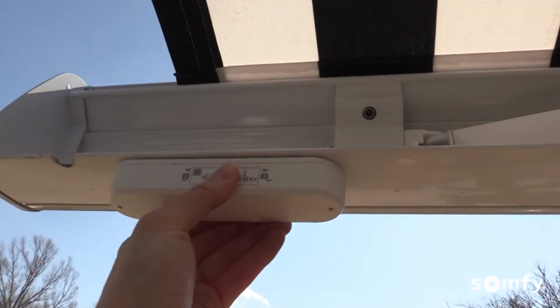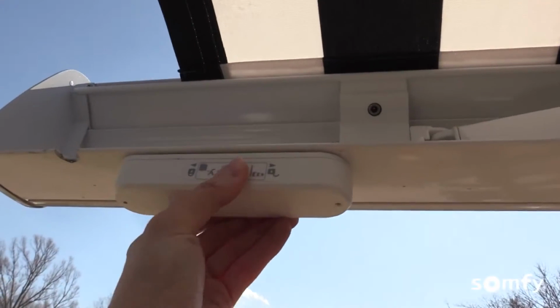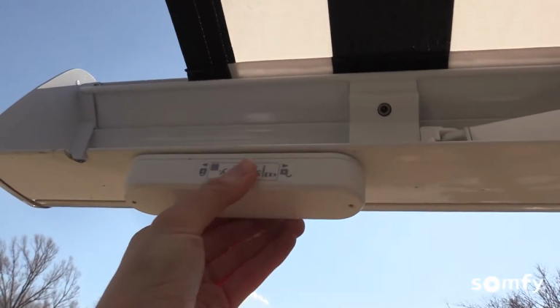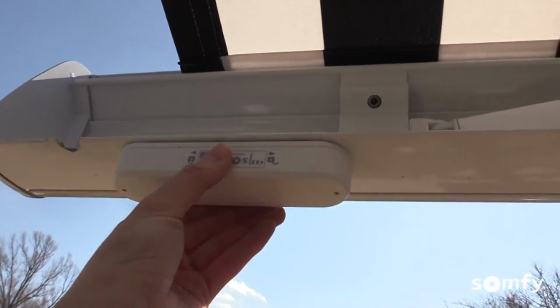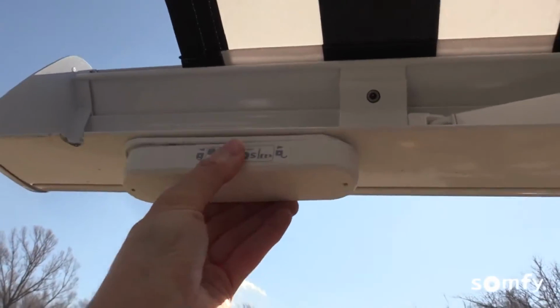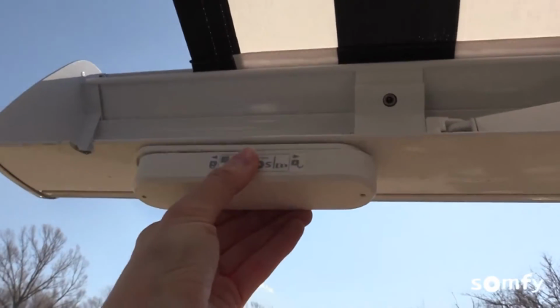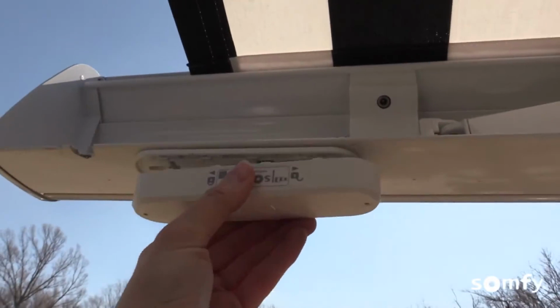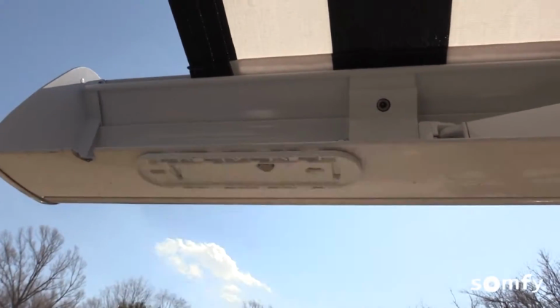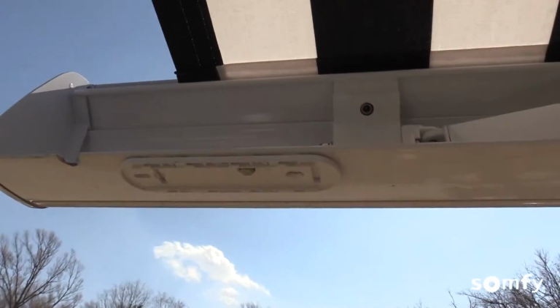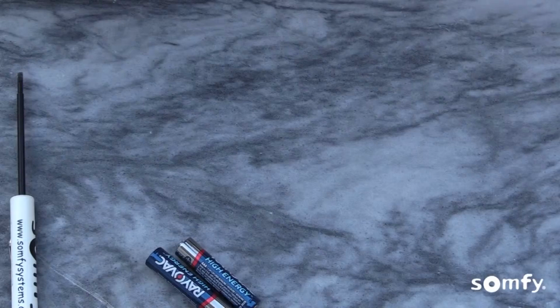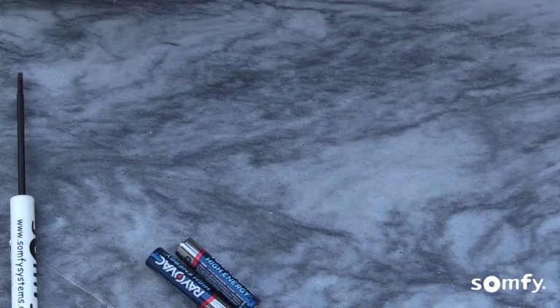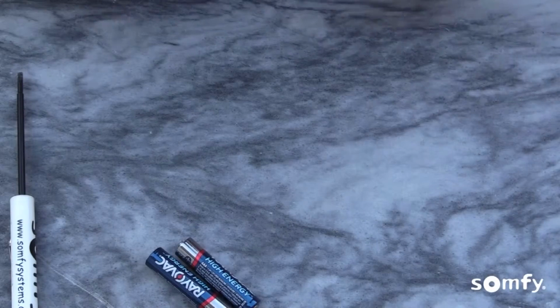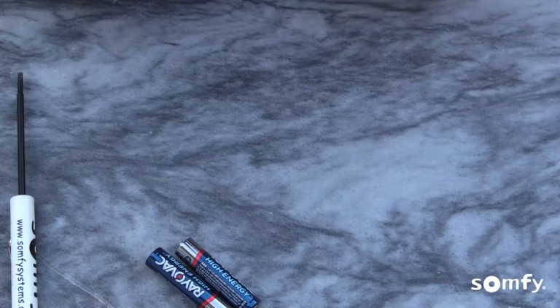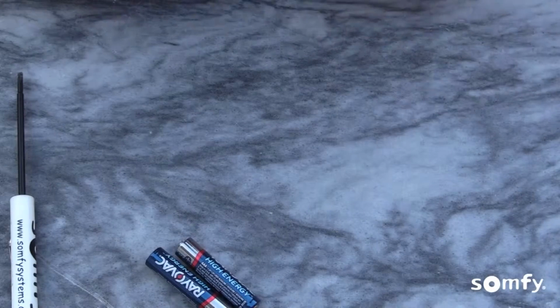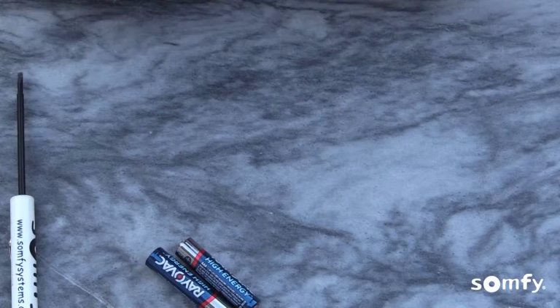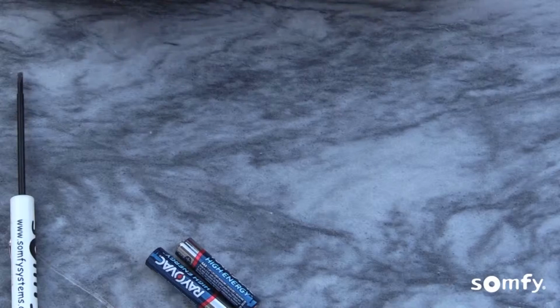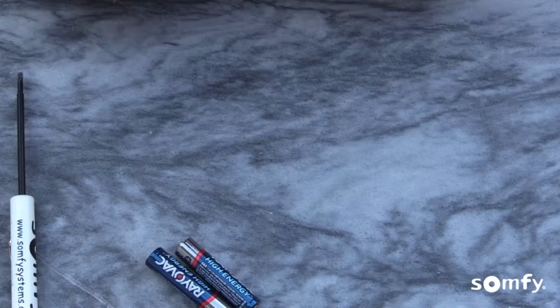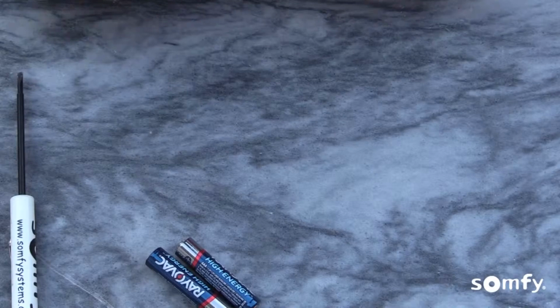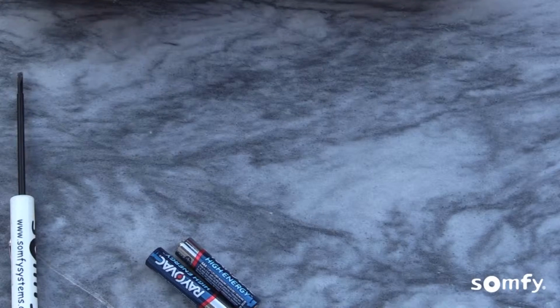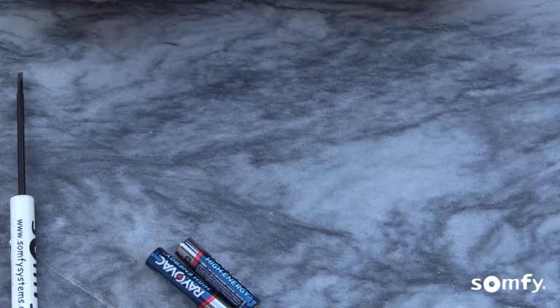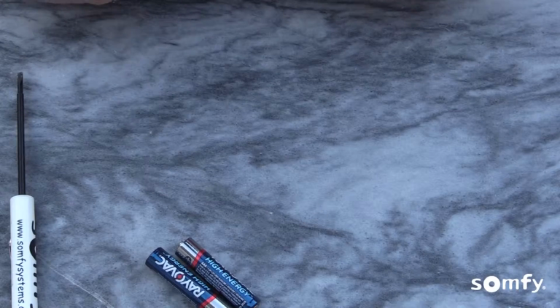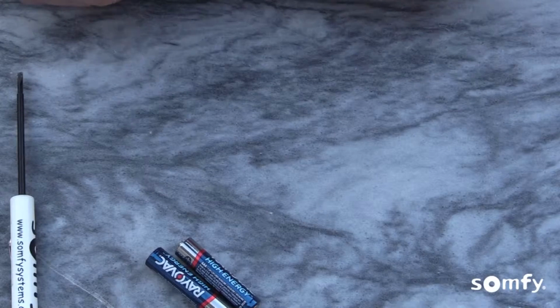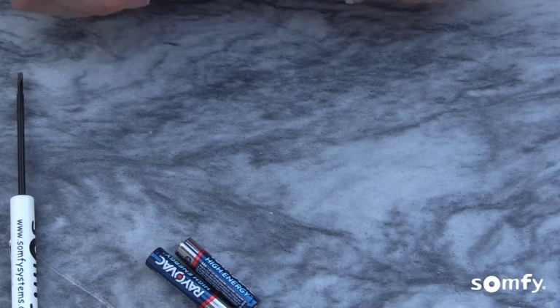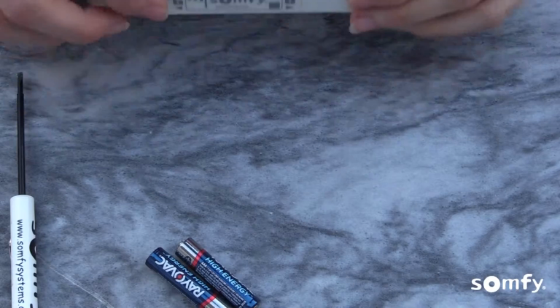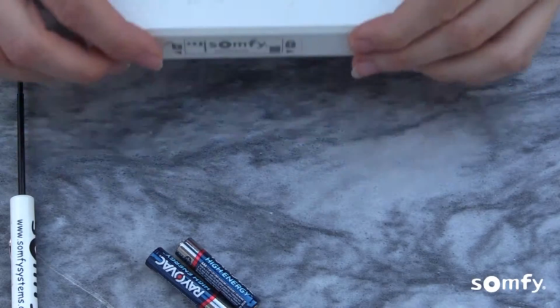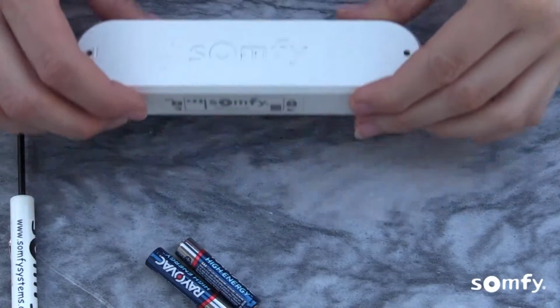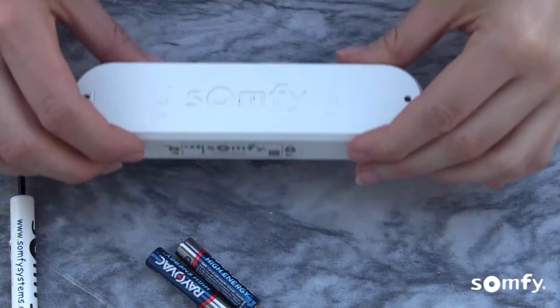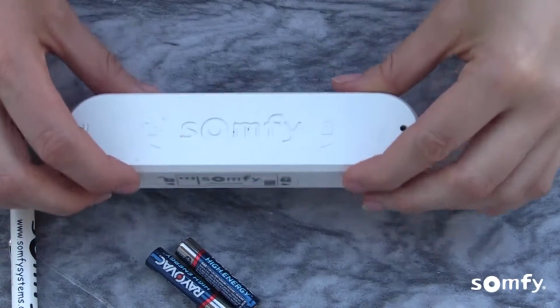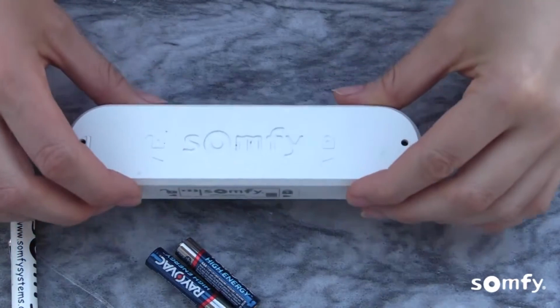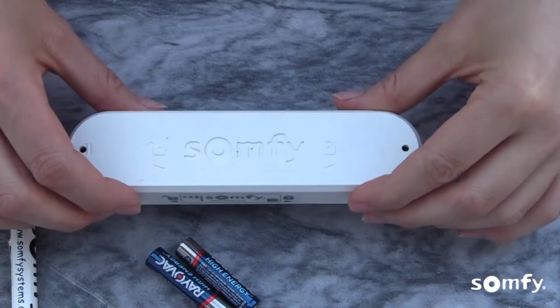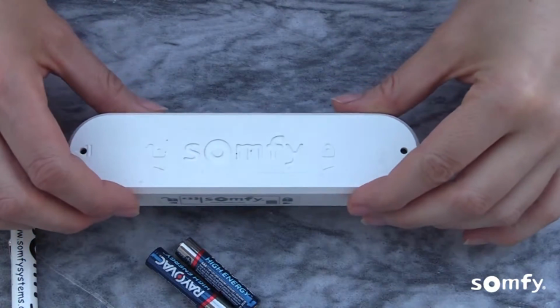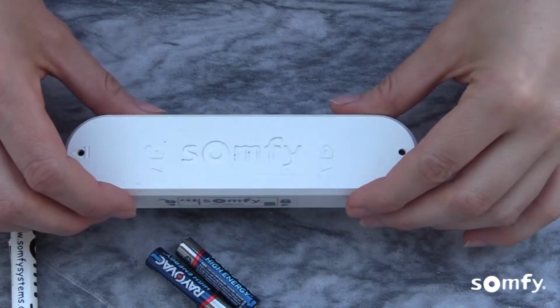To begin, carefully remove the case from the mounting plate by gently pushing it in the direction indicated by the arrows.